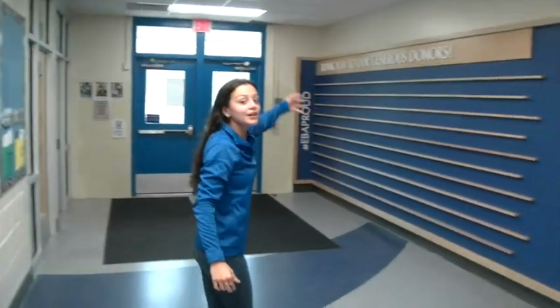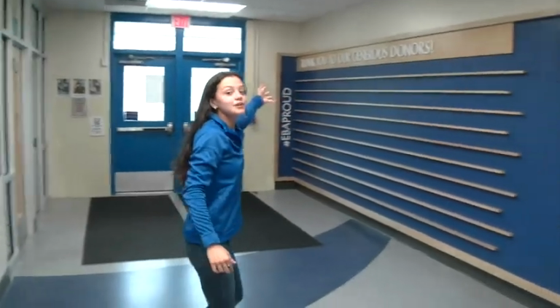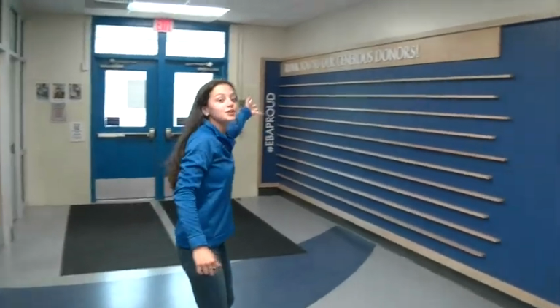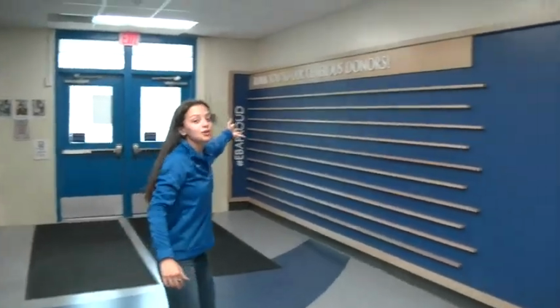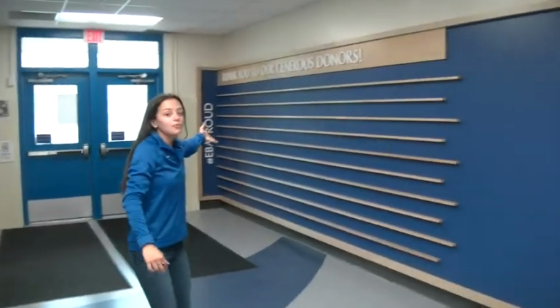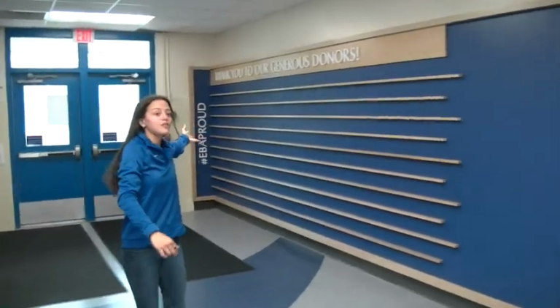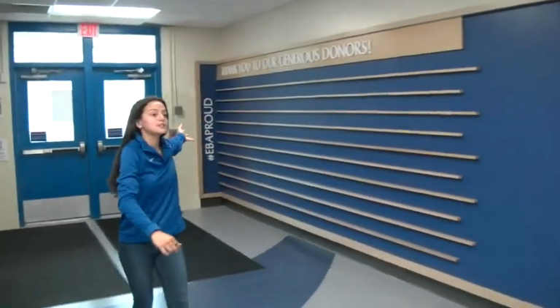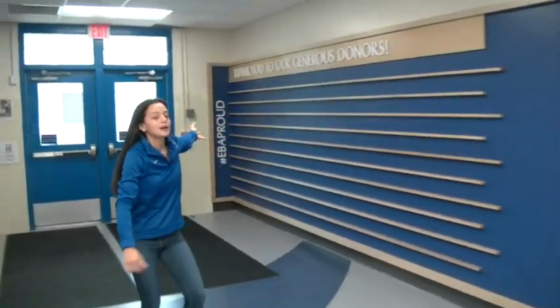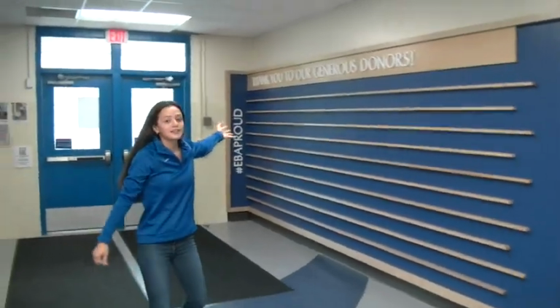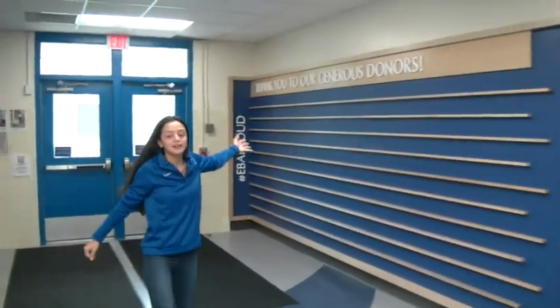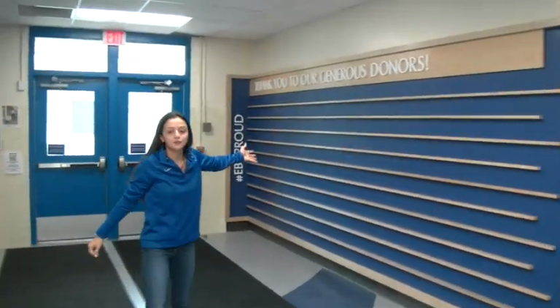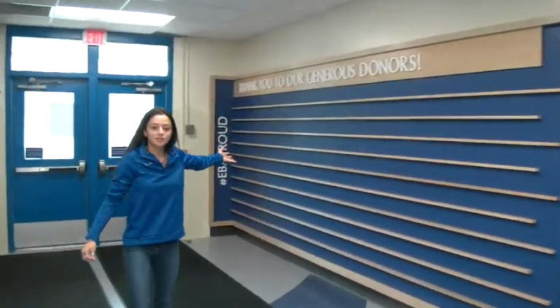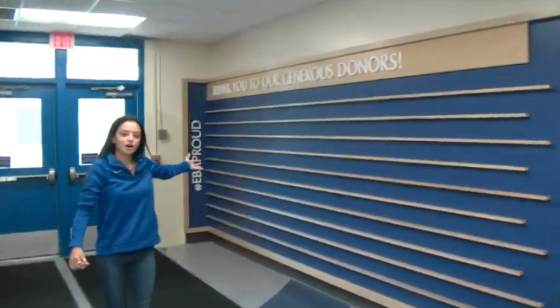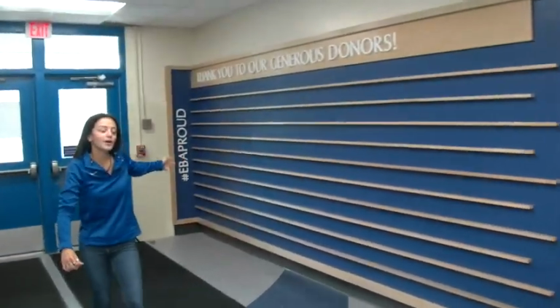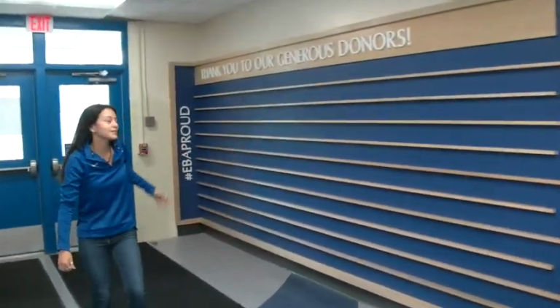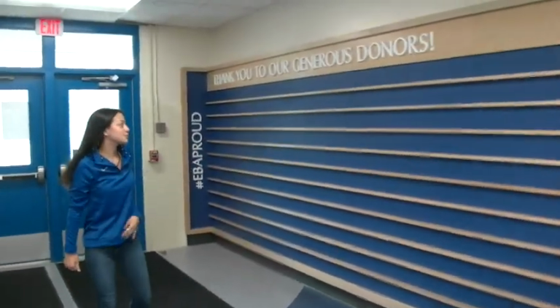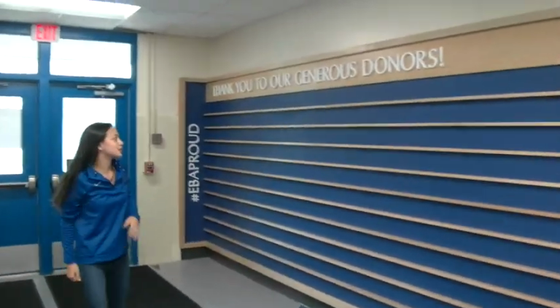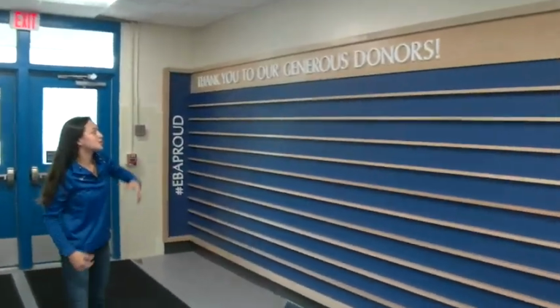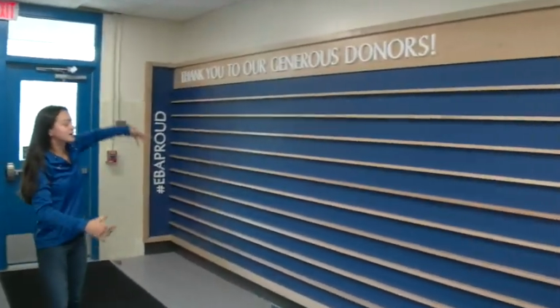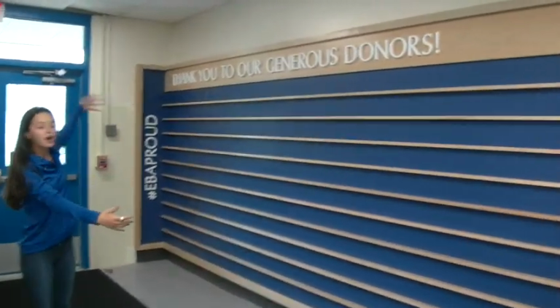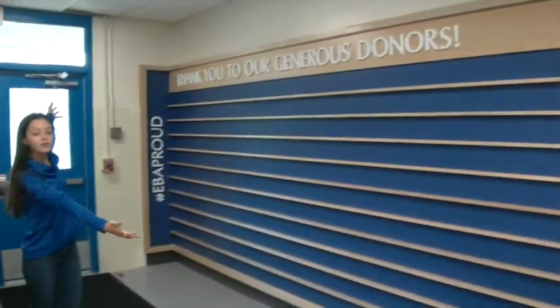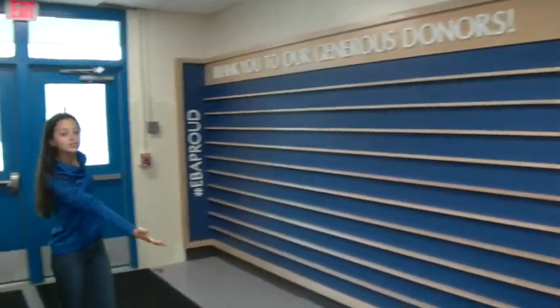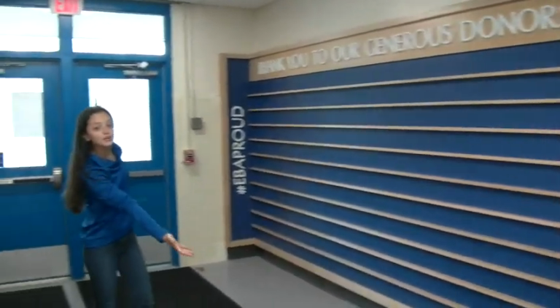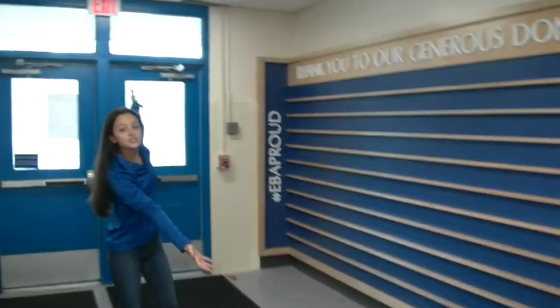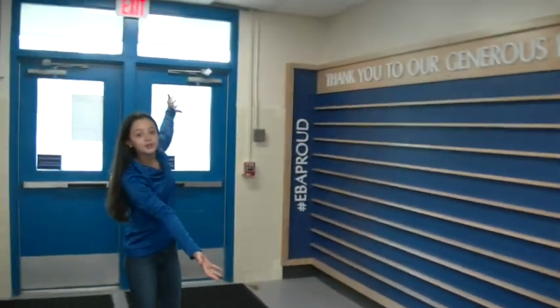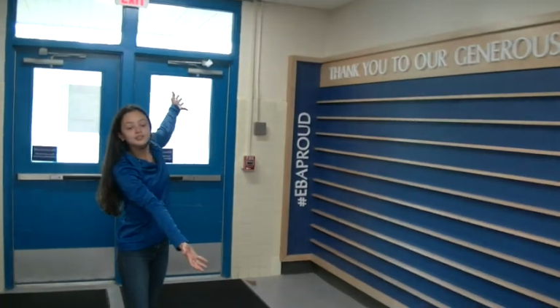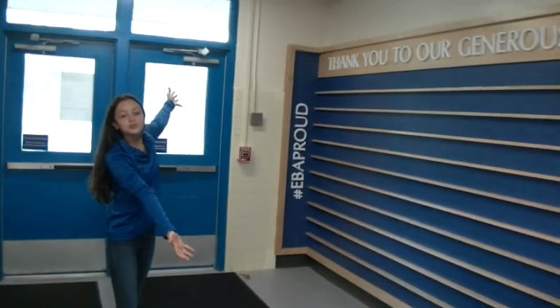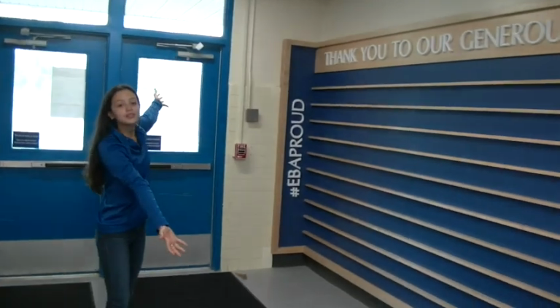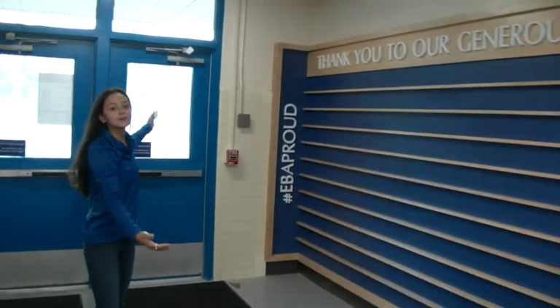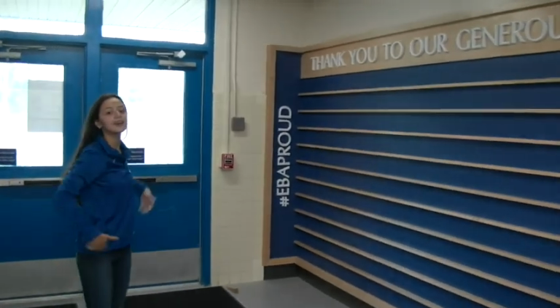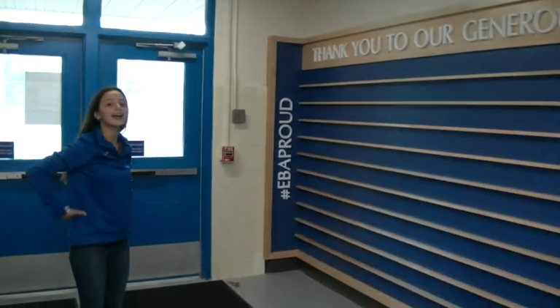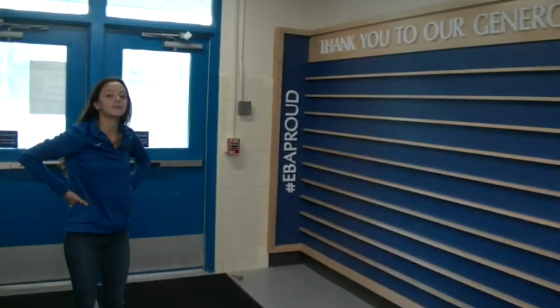Right here is our donor wall. This is right at the end of the 300 Hallway, and this is where we're going to showcase all of our generous donors to the EVA Academy.